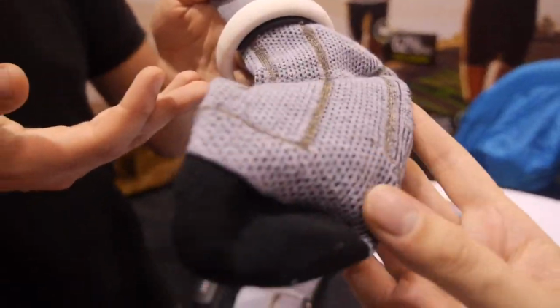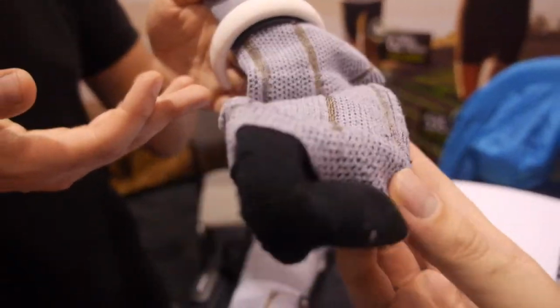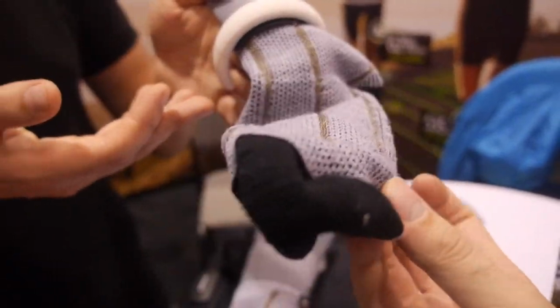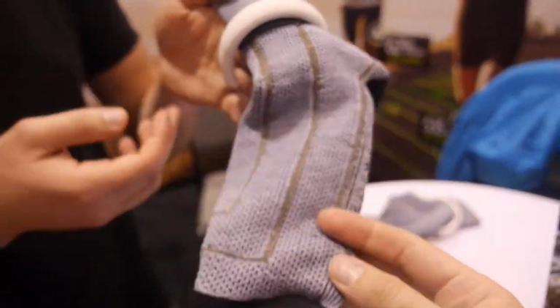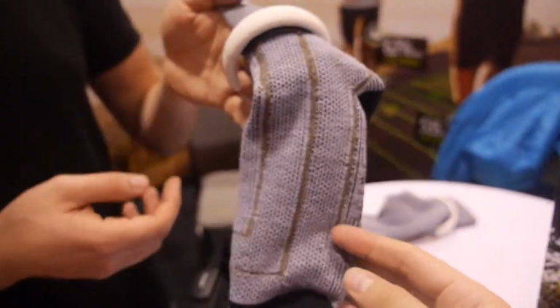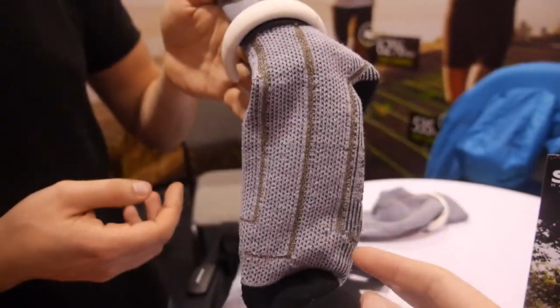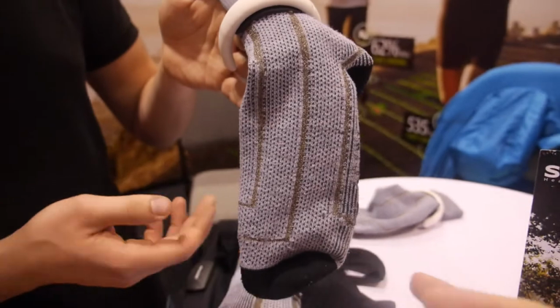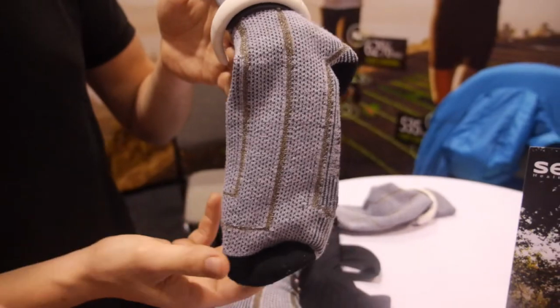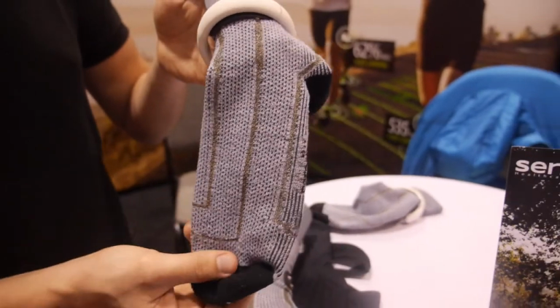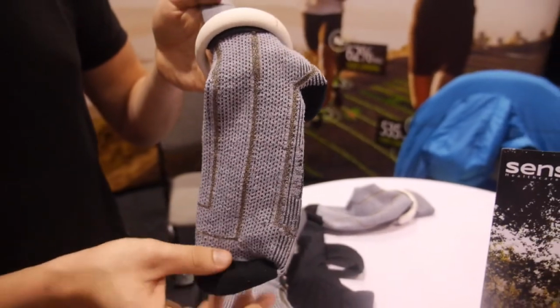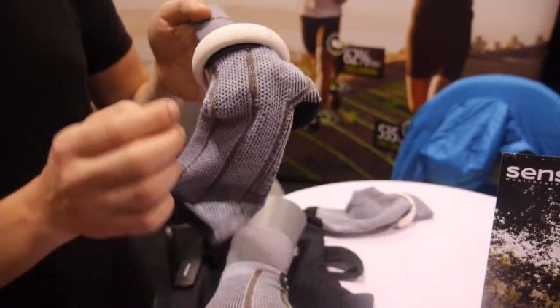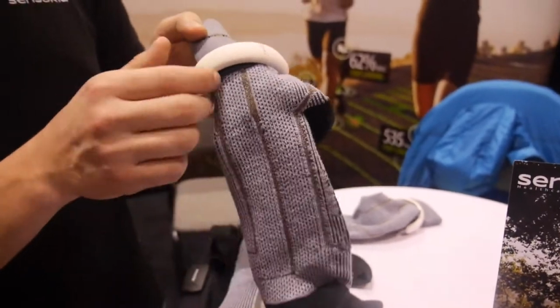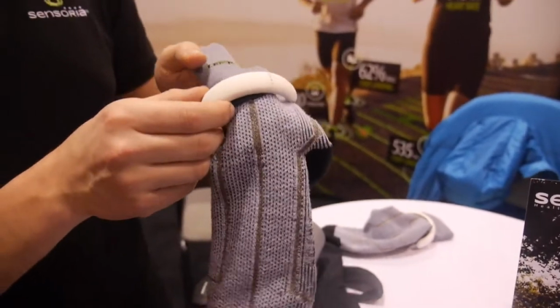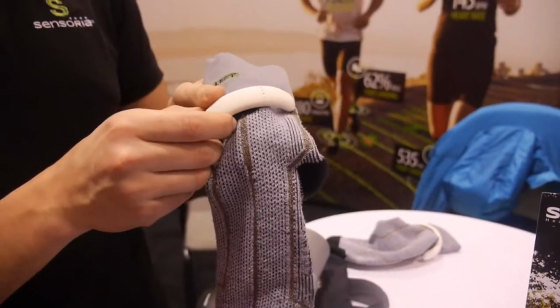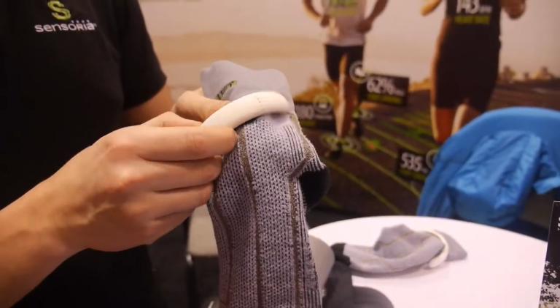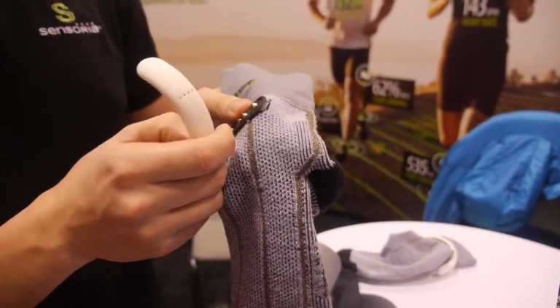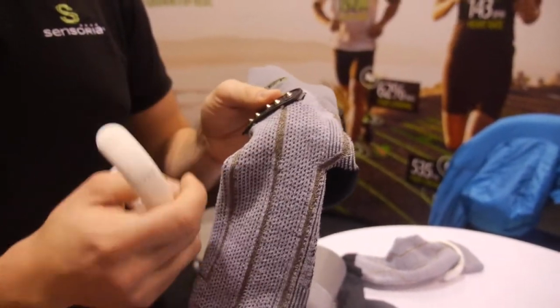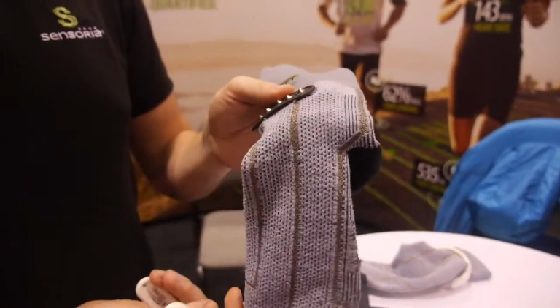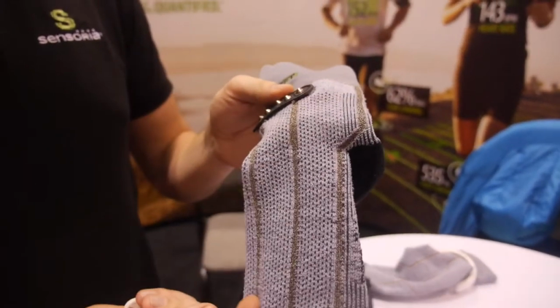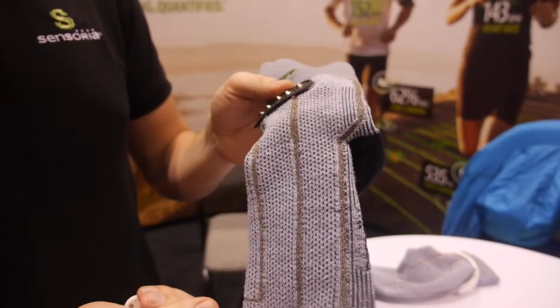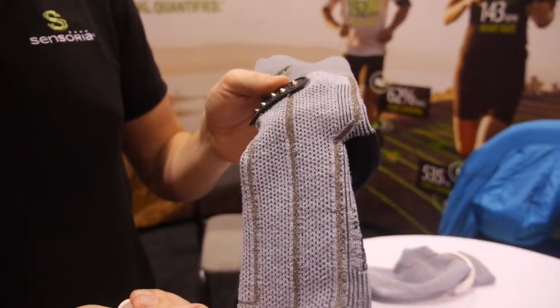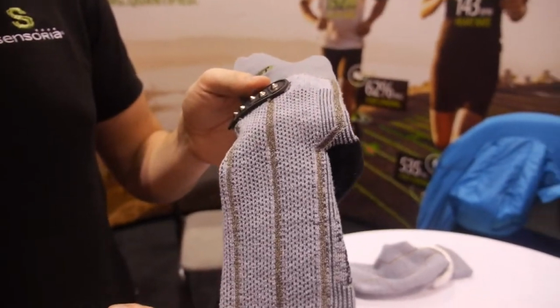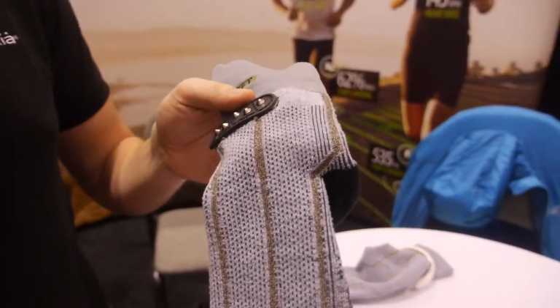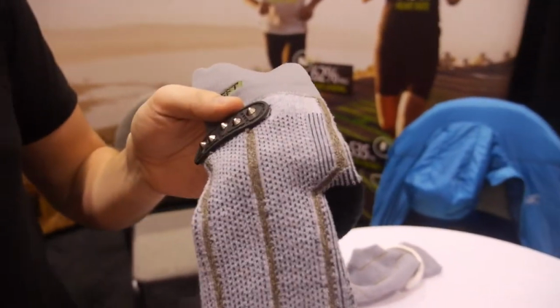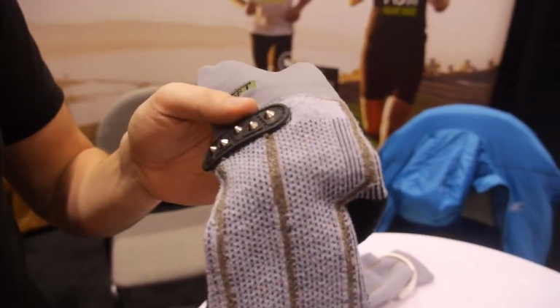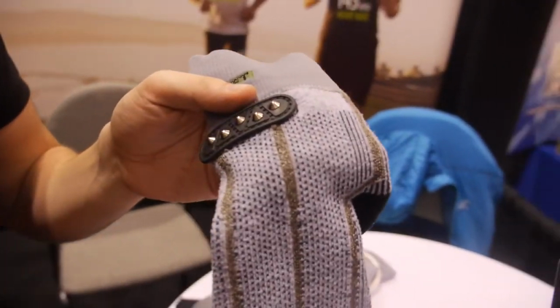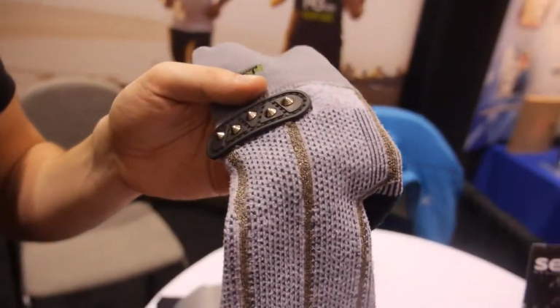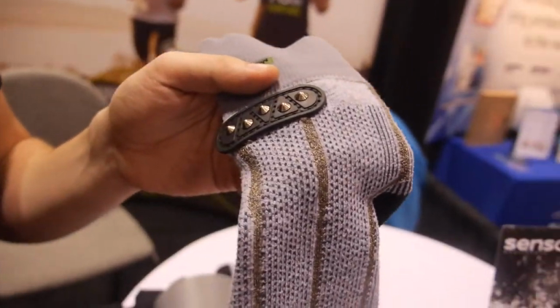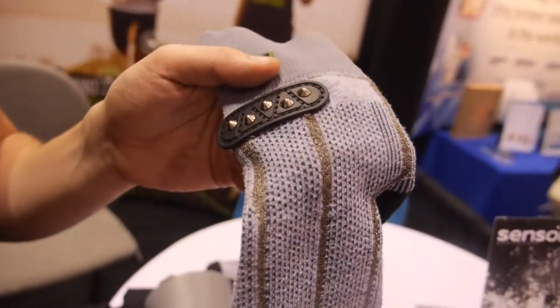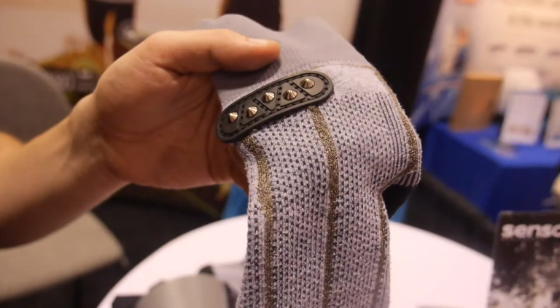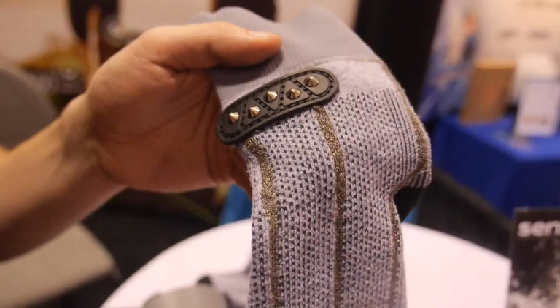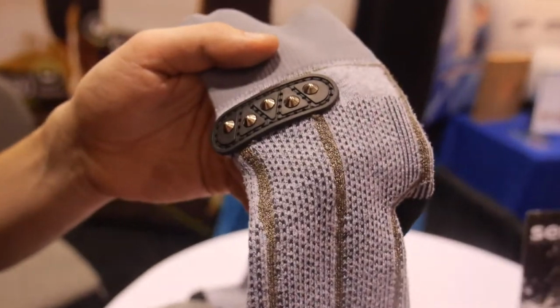Can this be washed? Everything is washable — over 70 washing cycles.